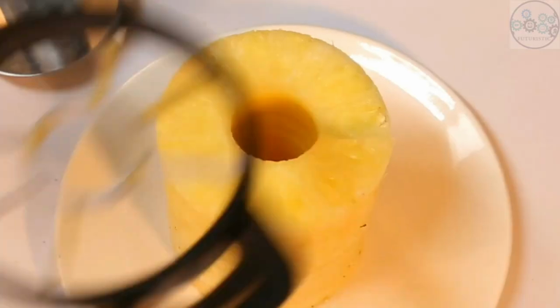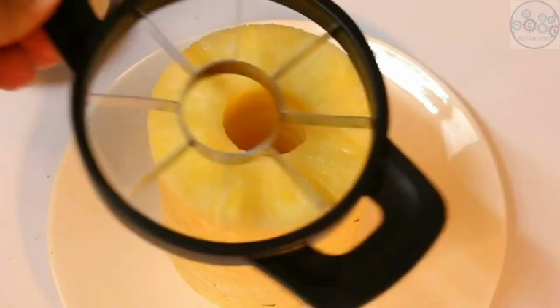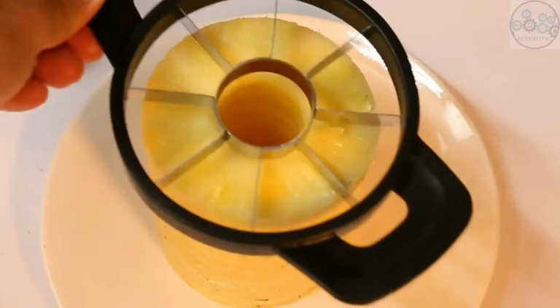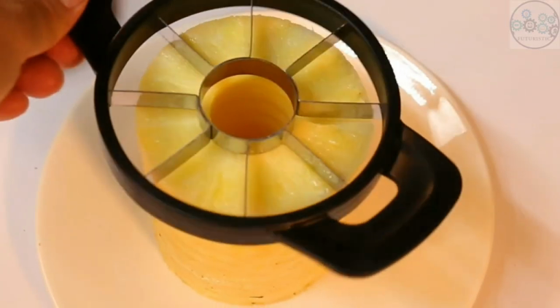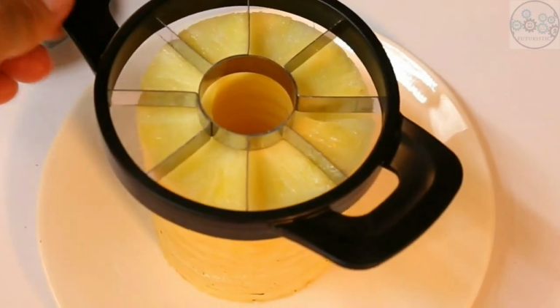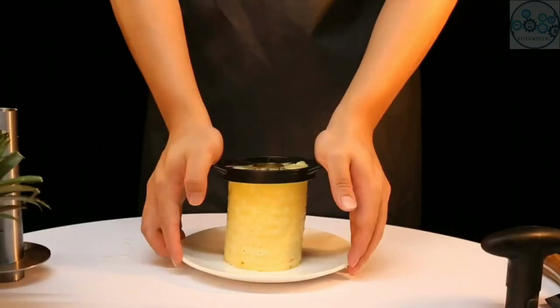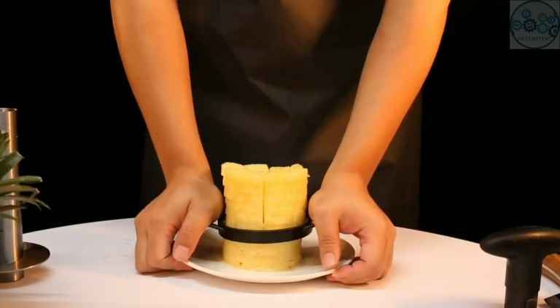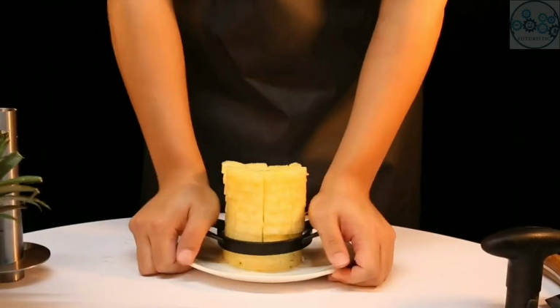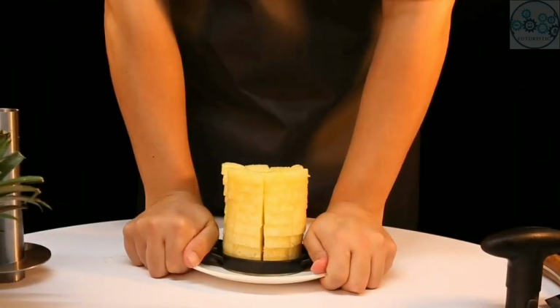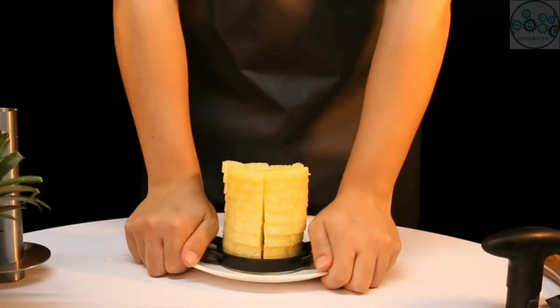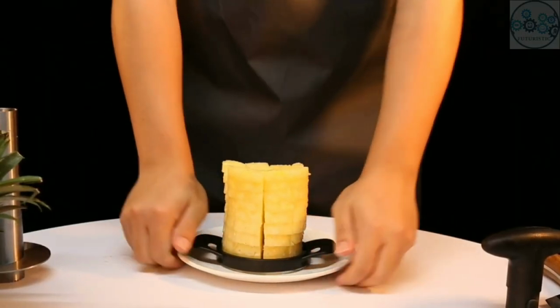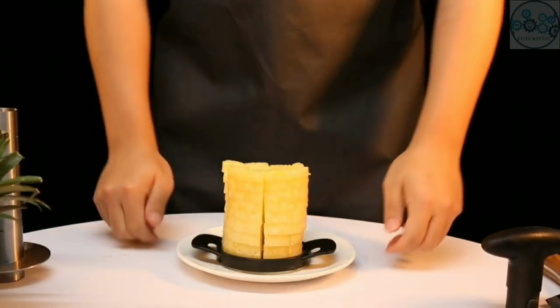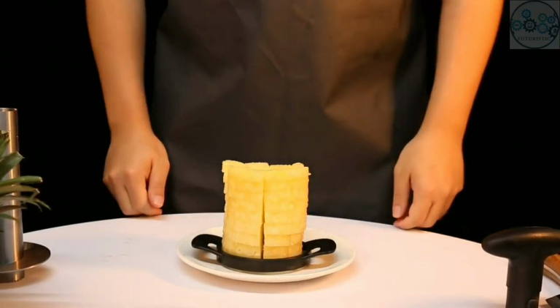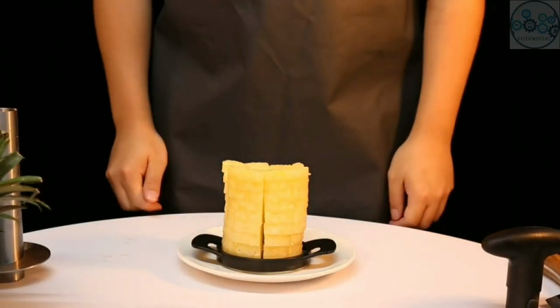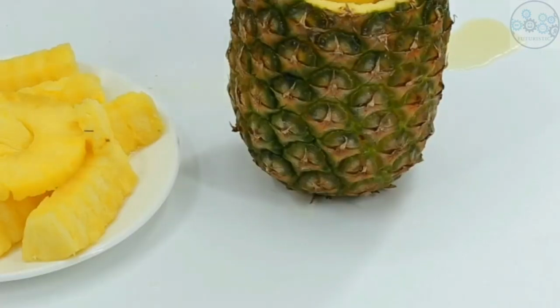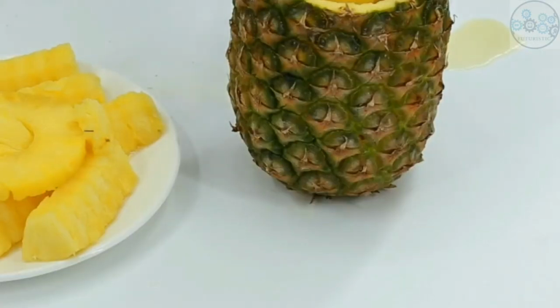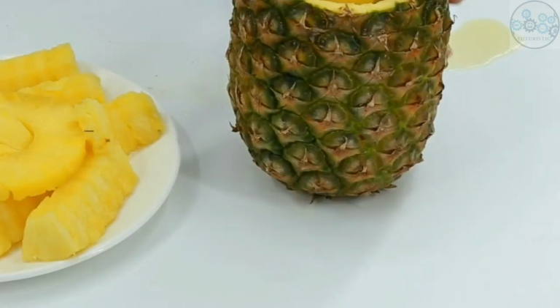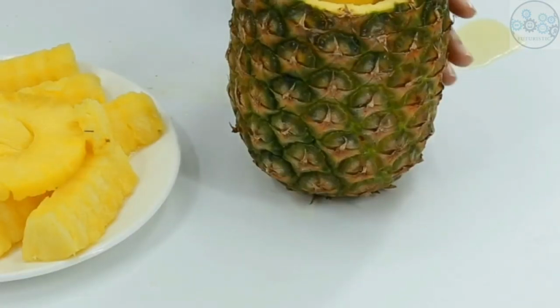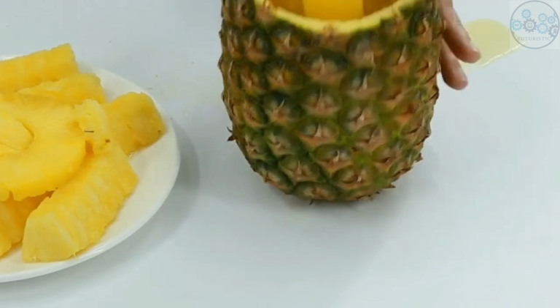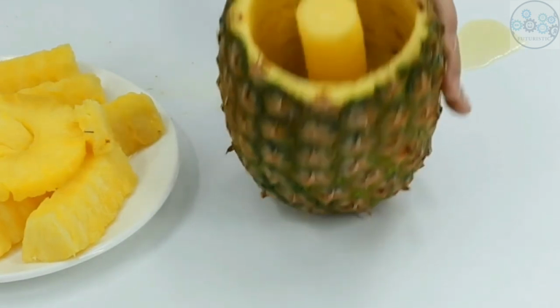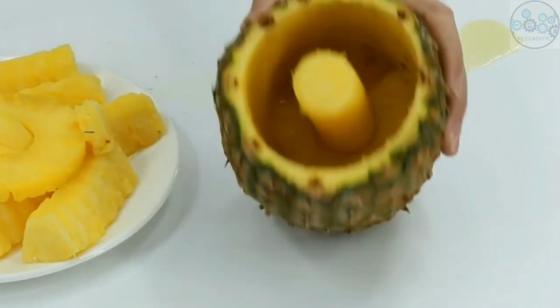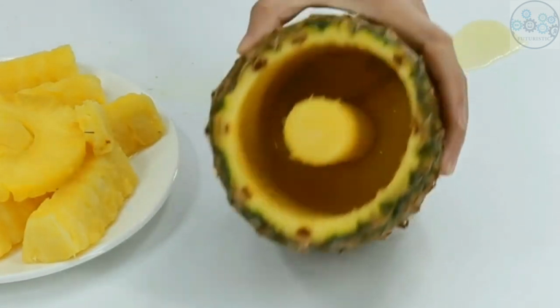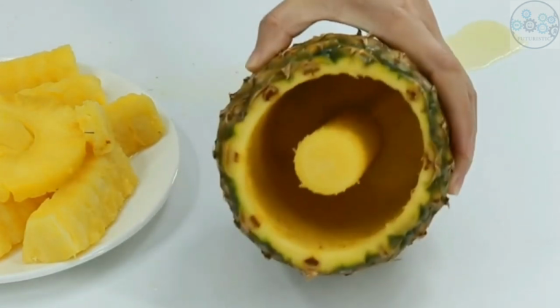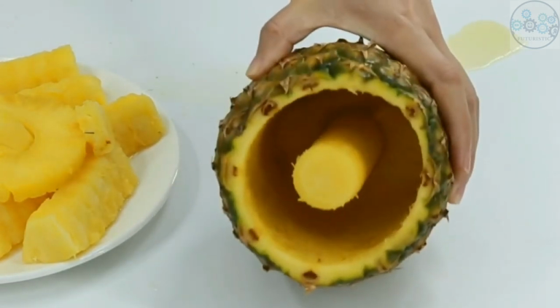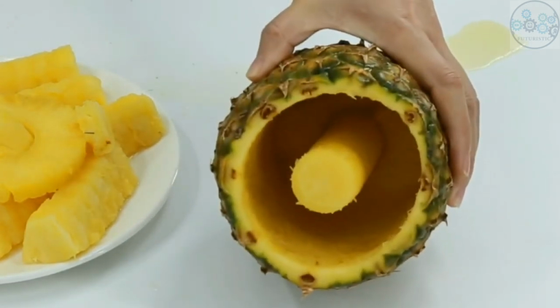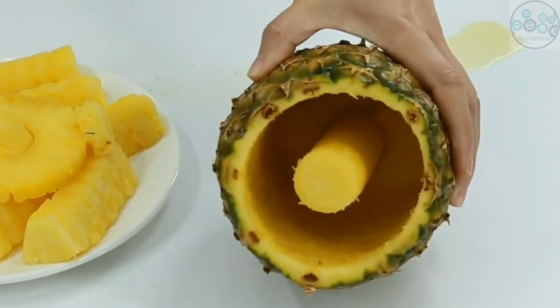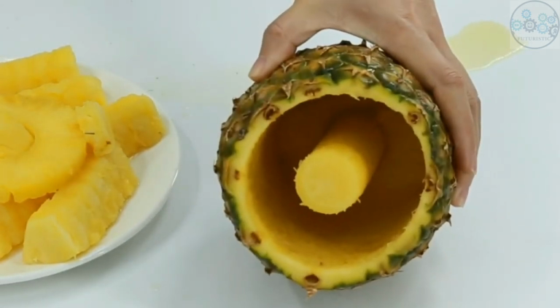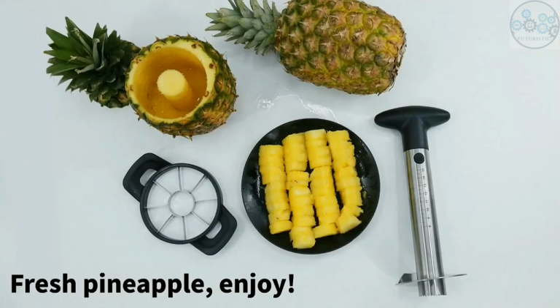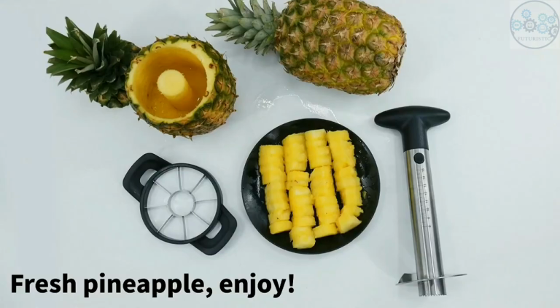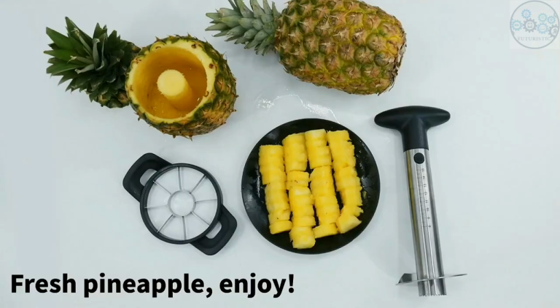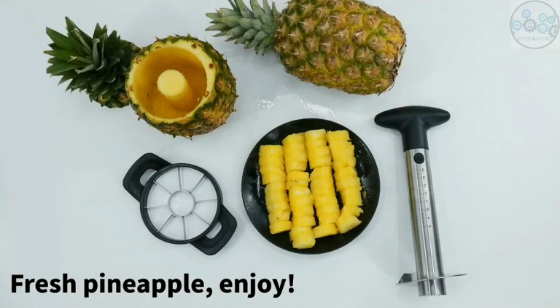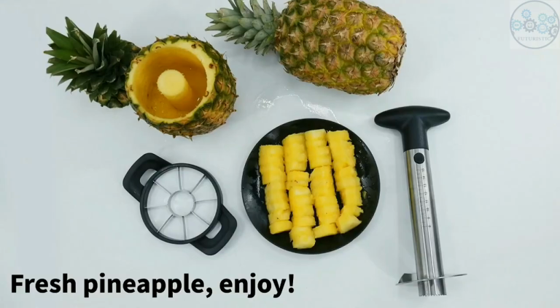The whole pineapple shell can be used as a container or garnish for your Hawaiian-themed party, which is both creative and eco-friendly.